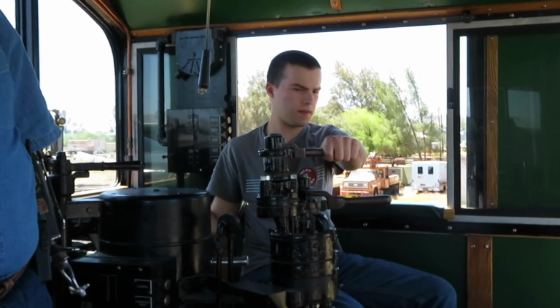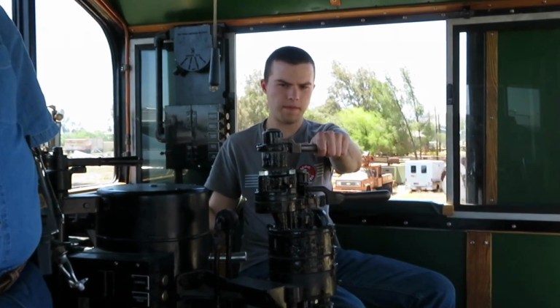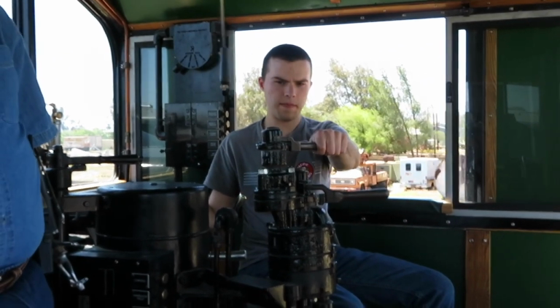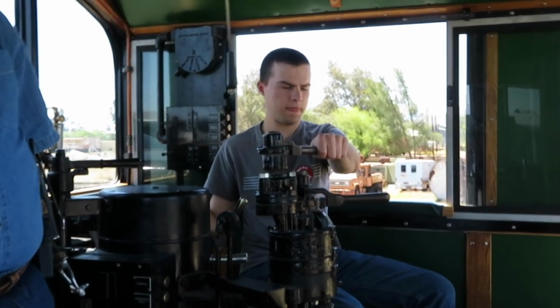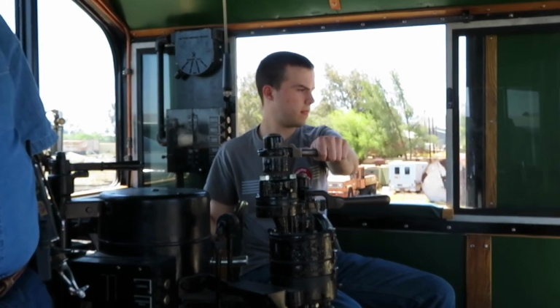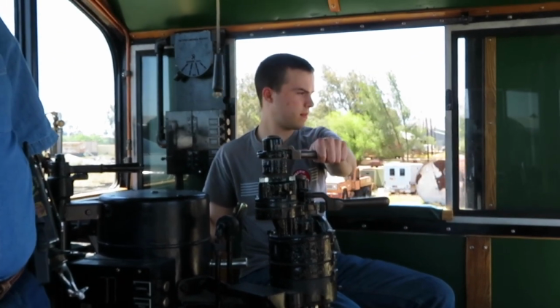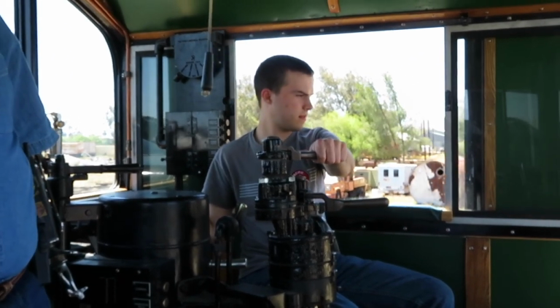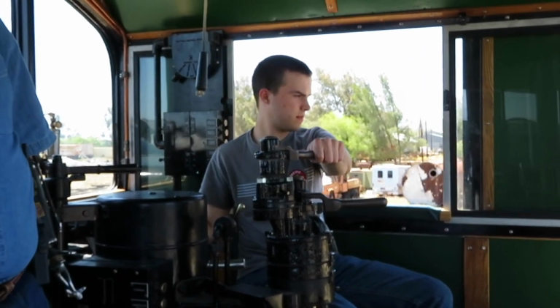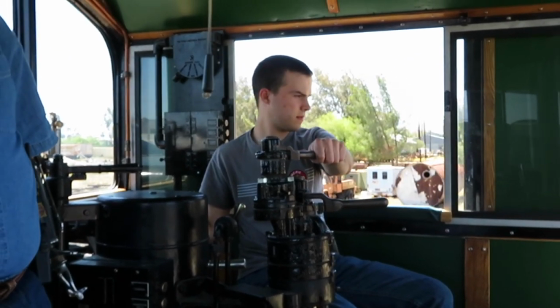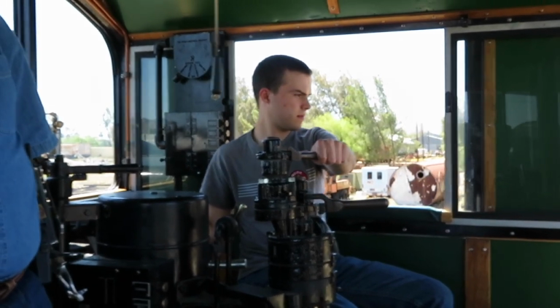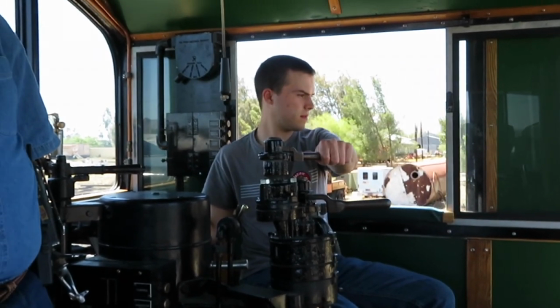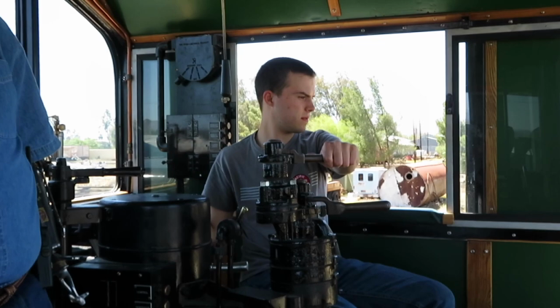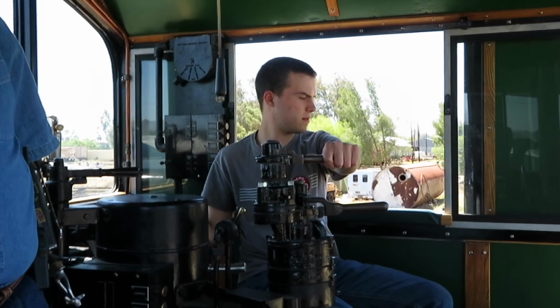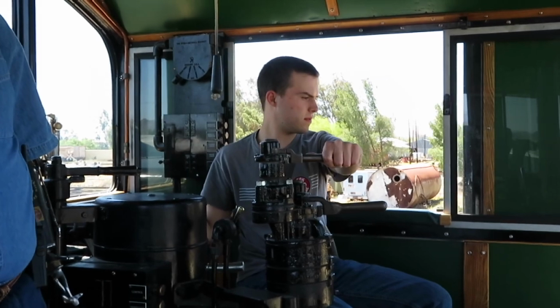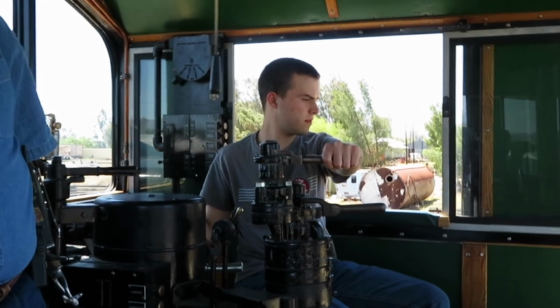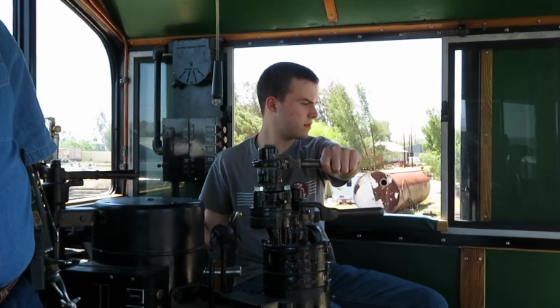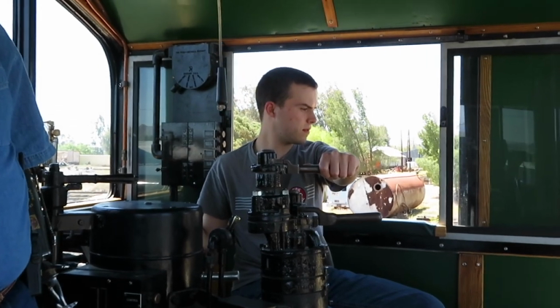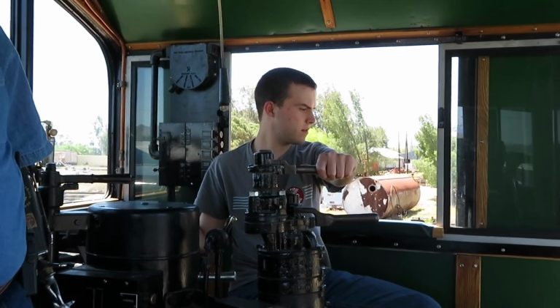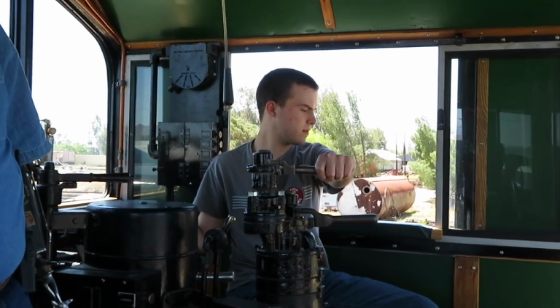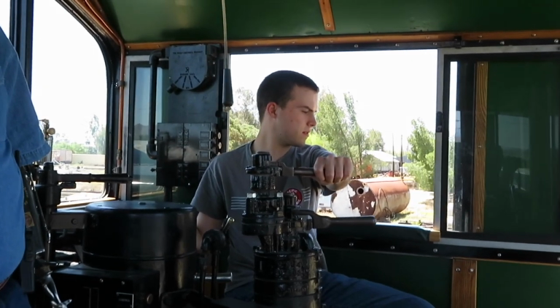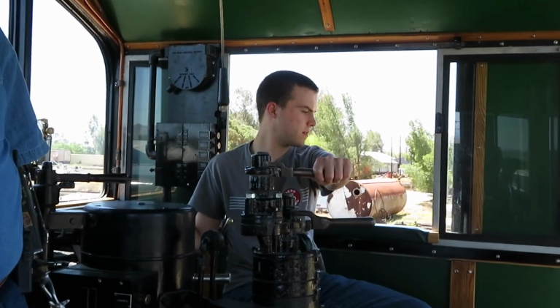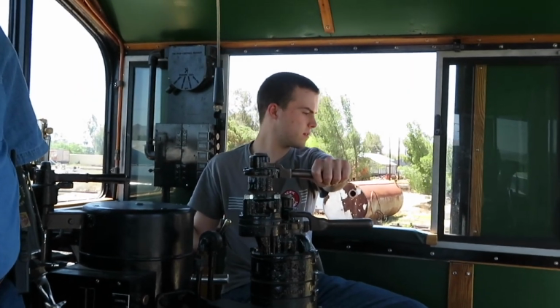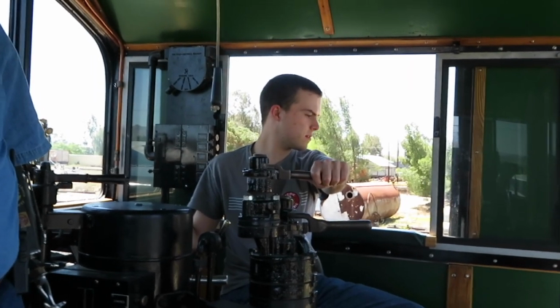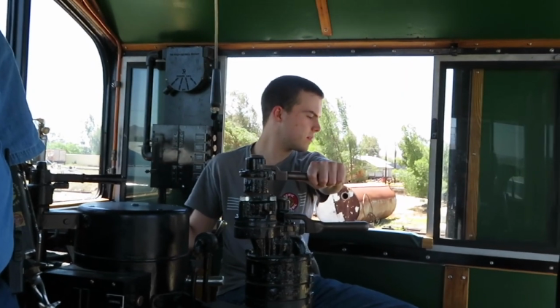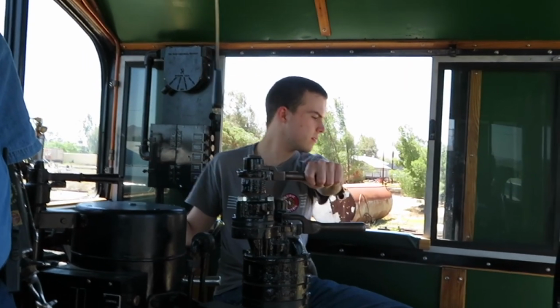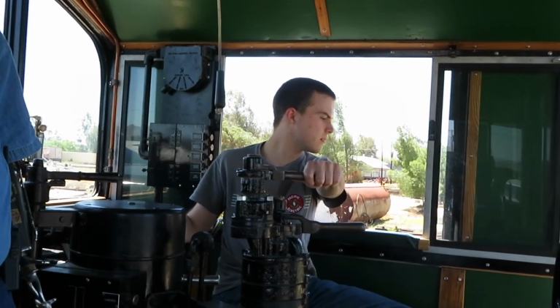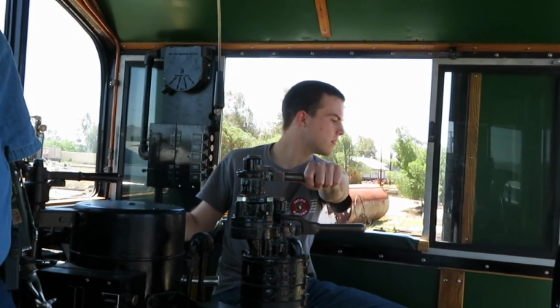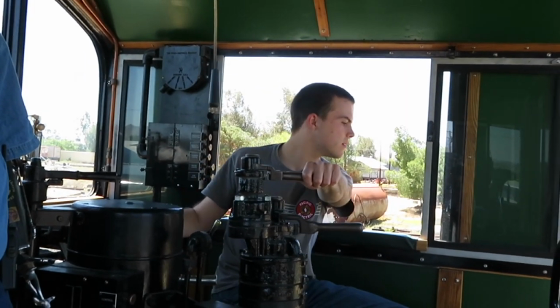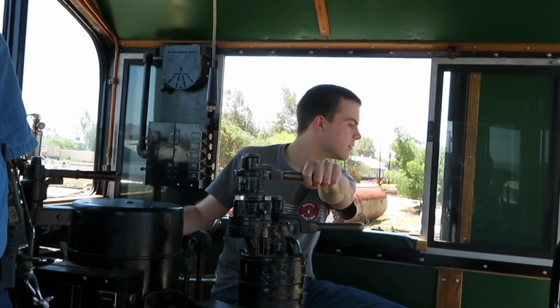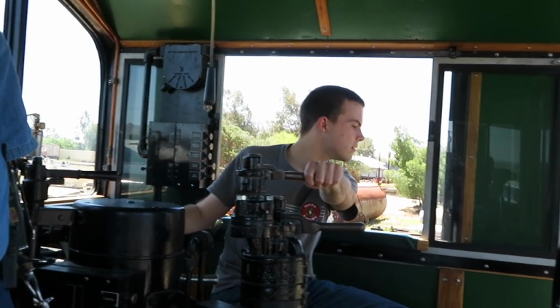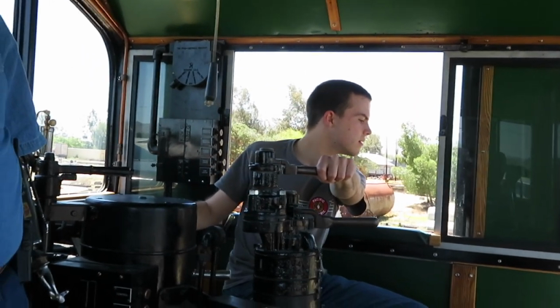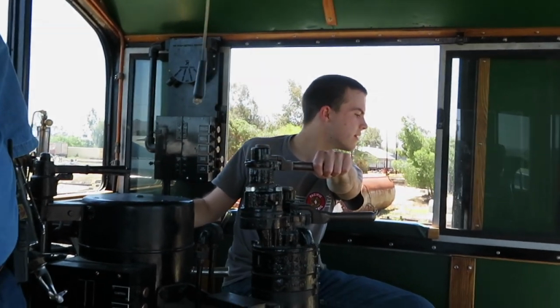And until next time, I'm Nate for Vintage Rails reminding you to always keep it old school and God bless.